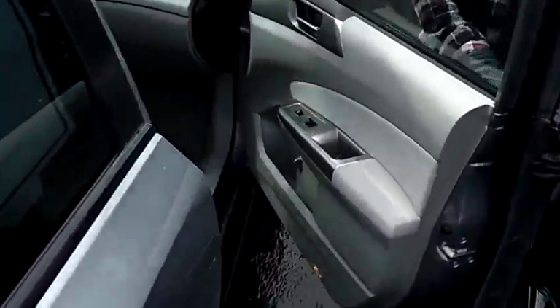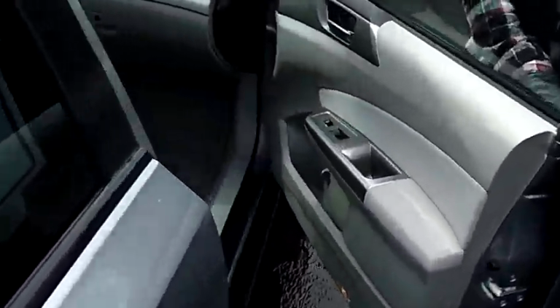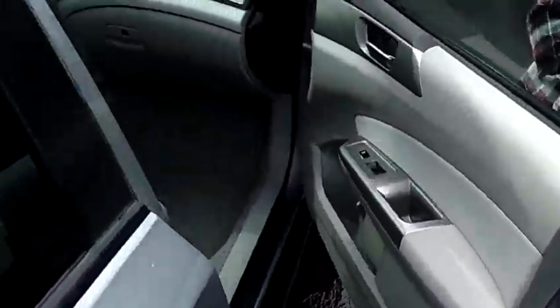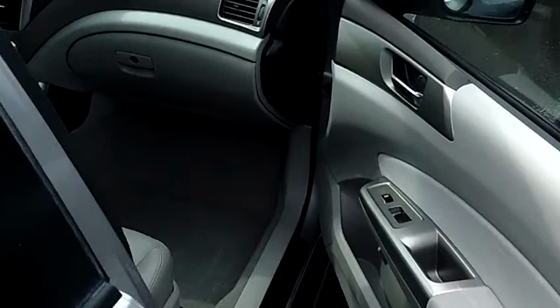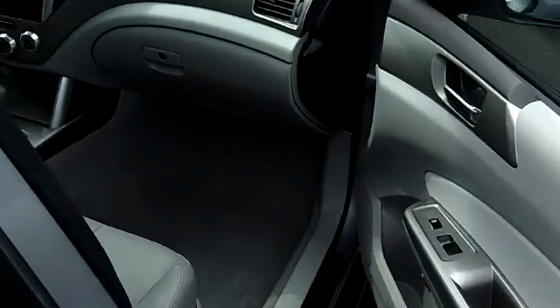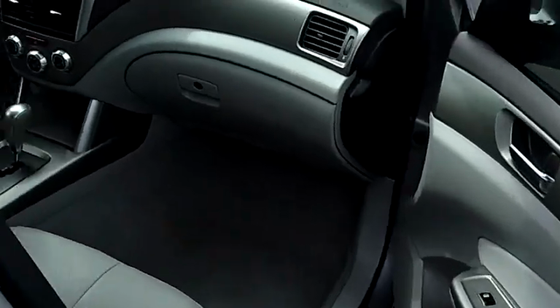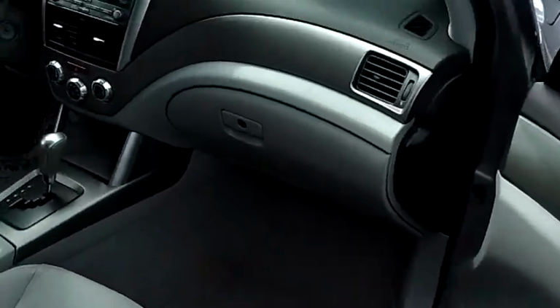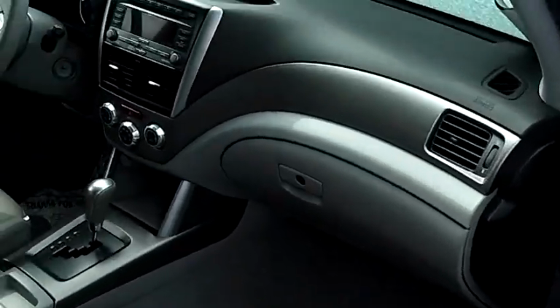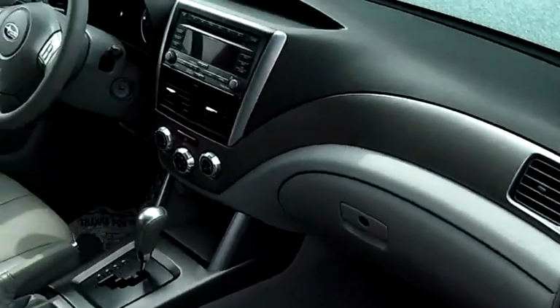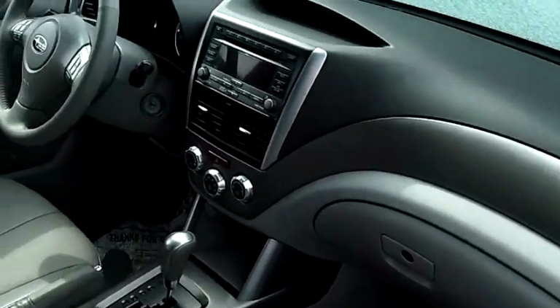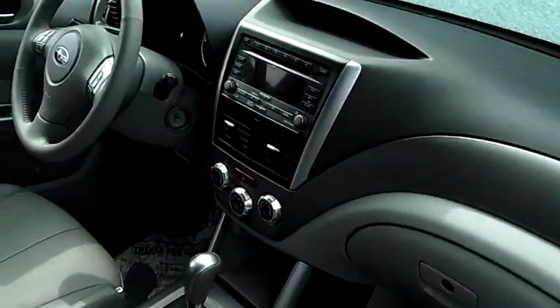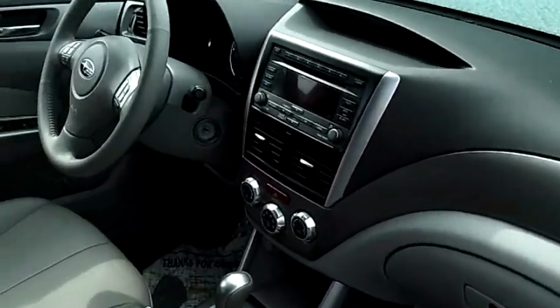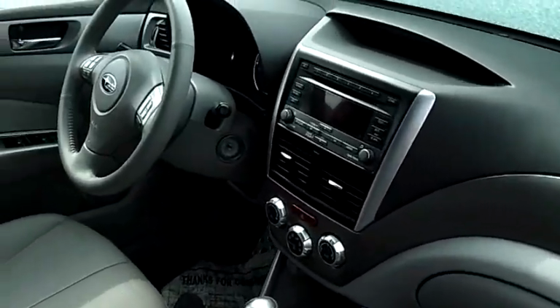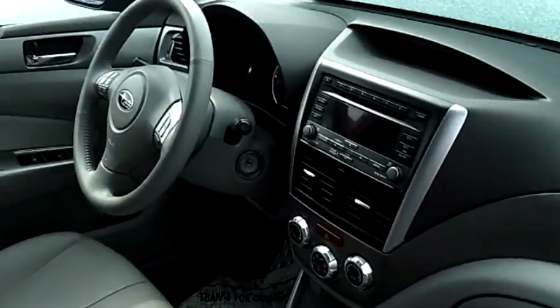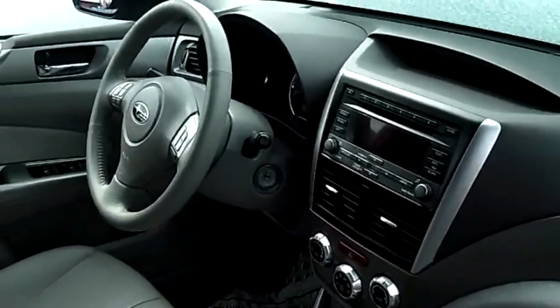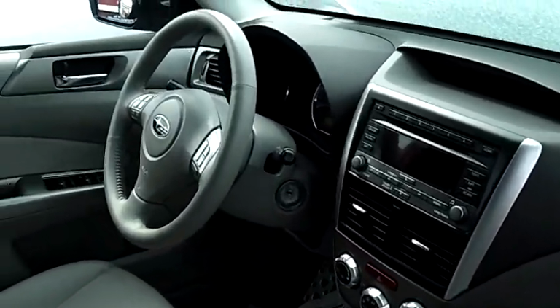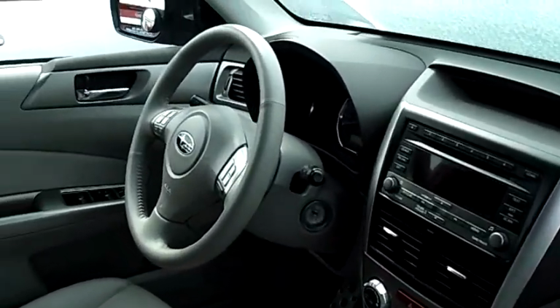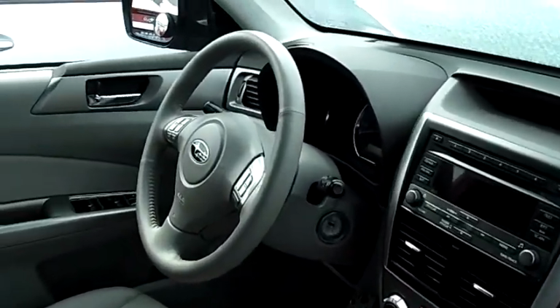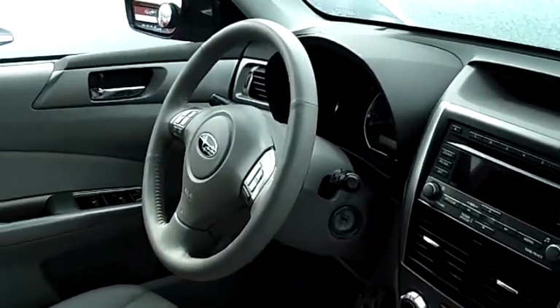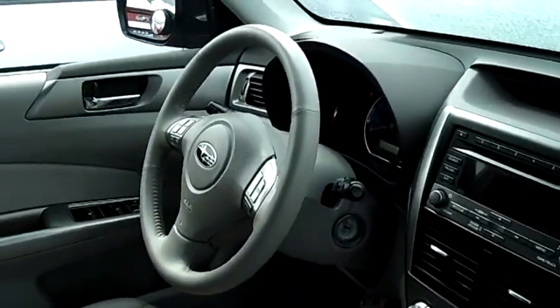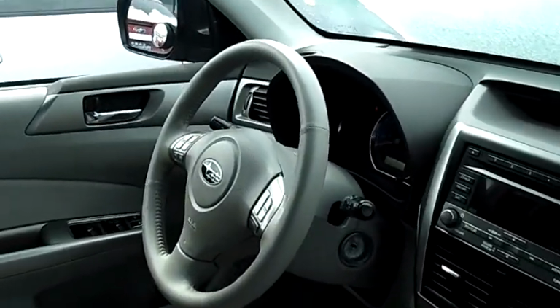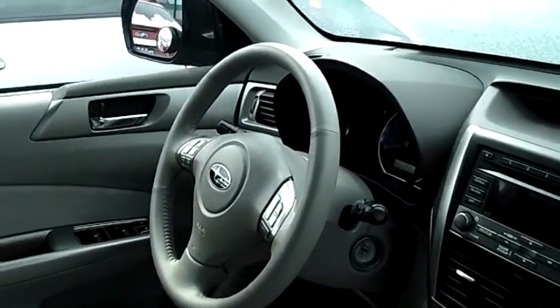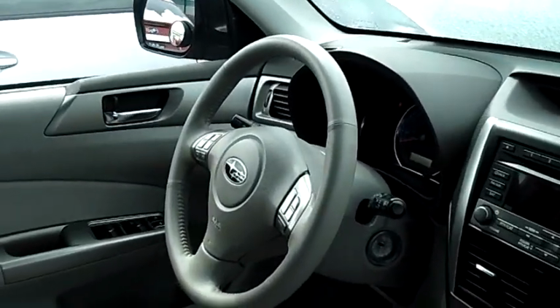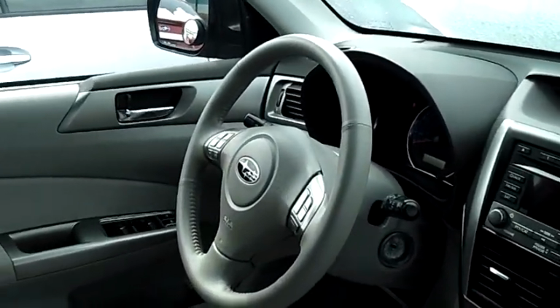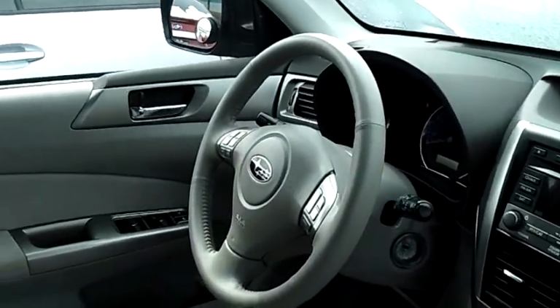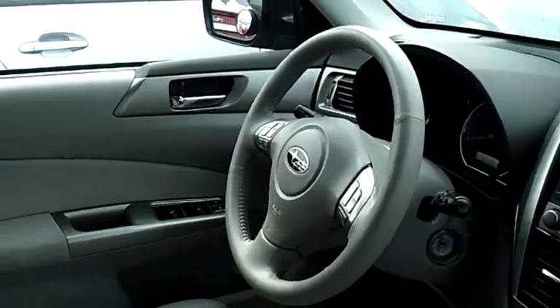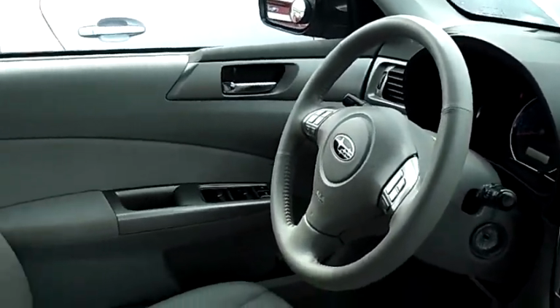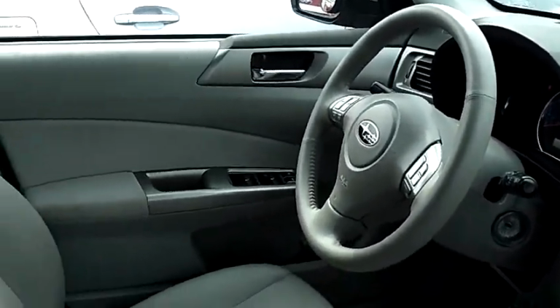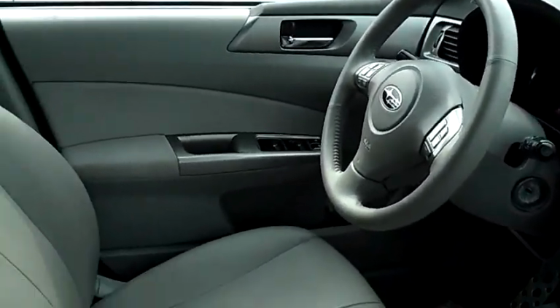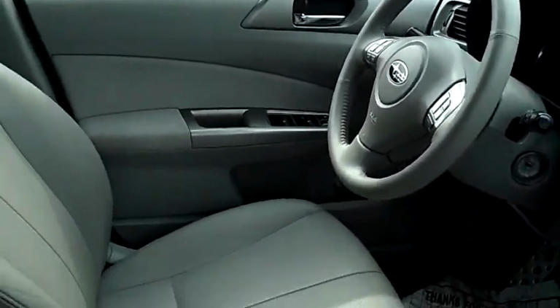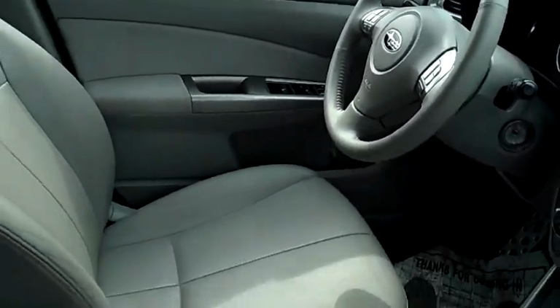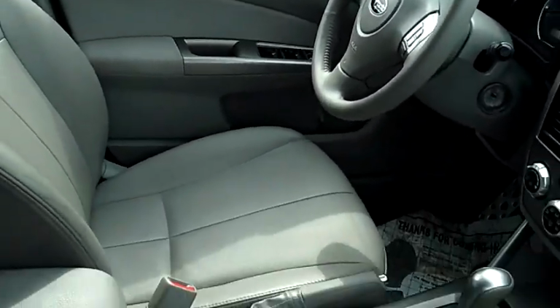It also has power windows, power door locks, heated seats, and multi-disc MP3.